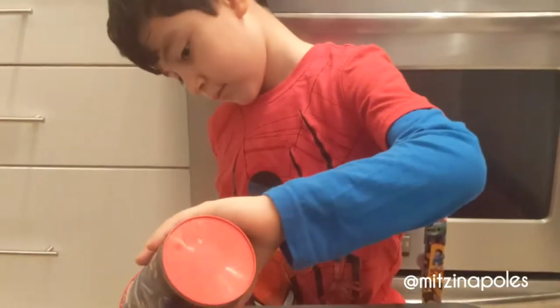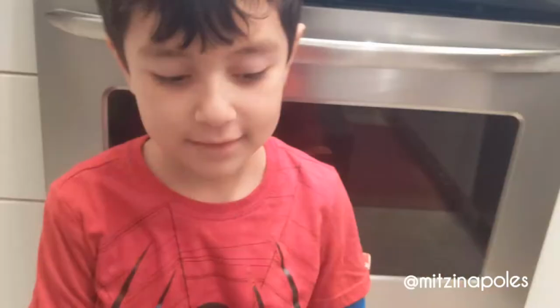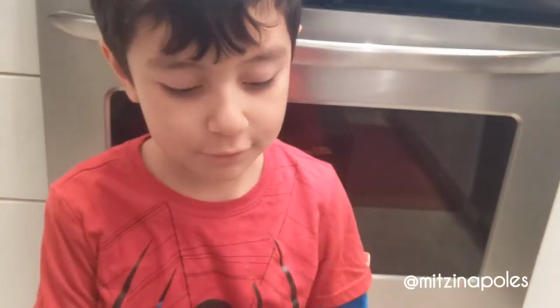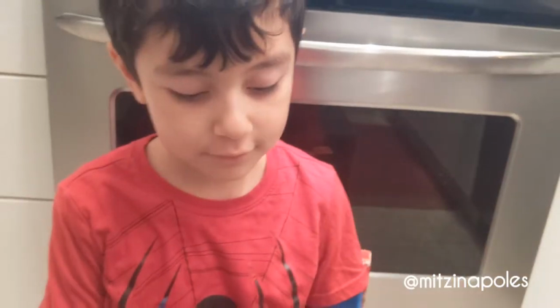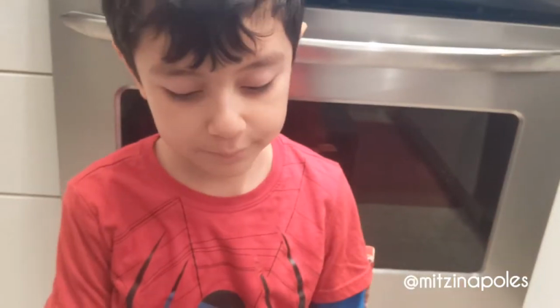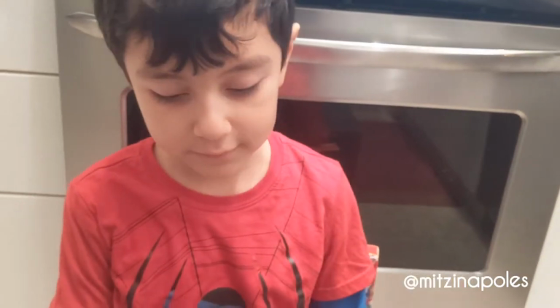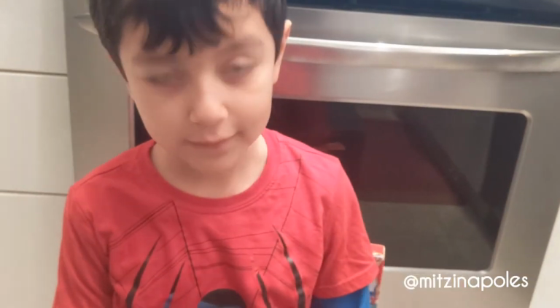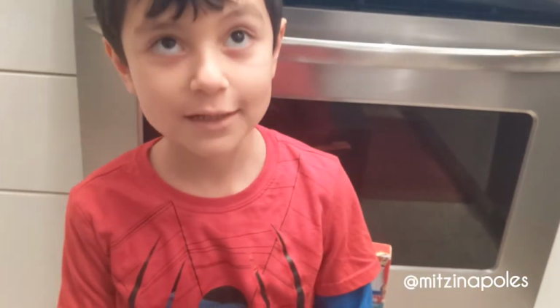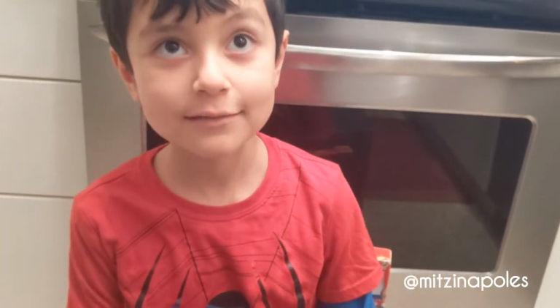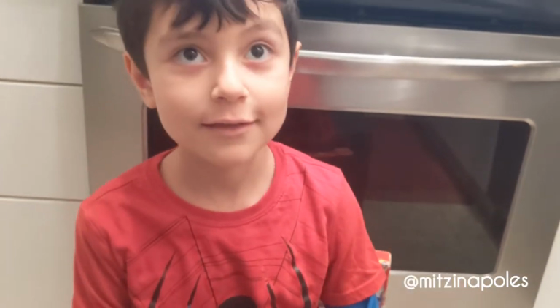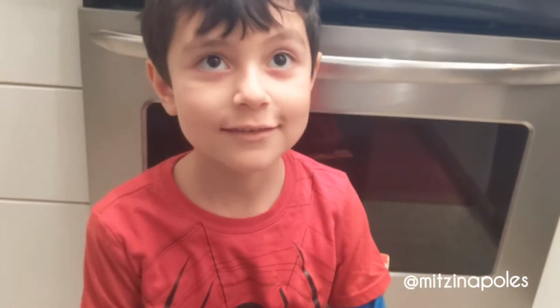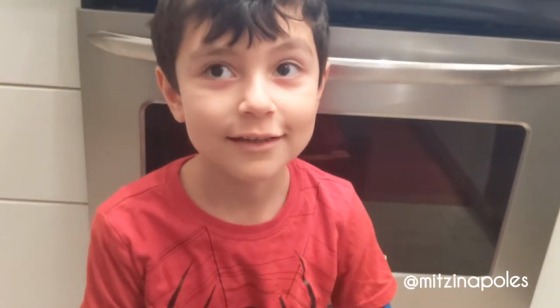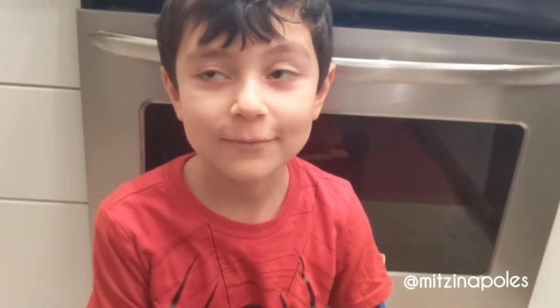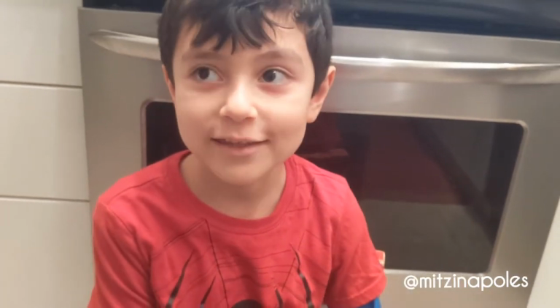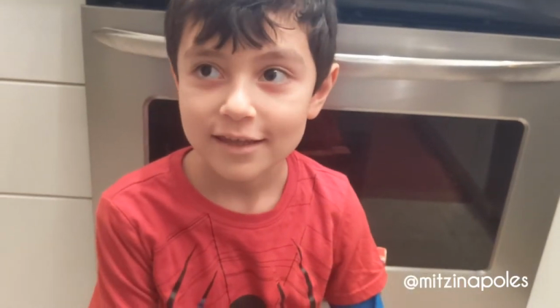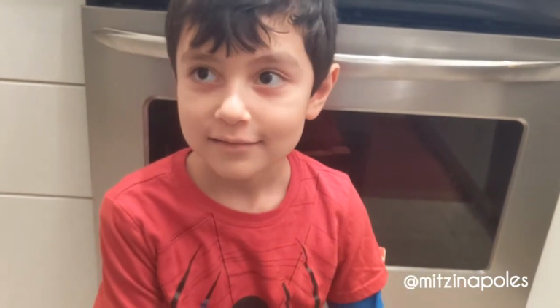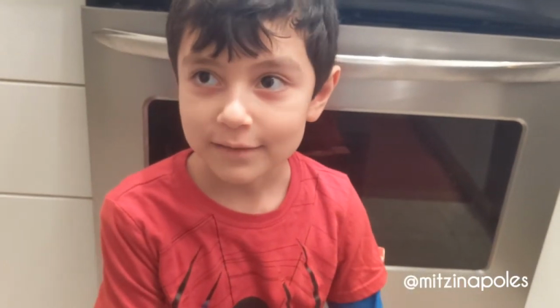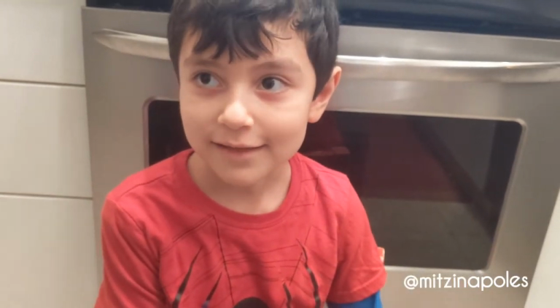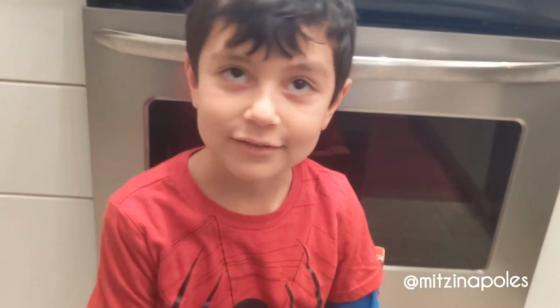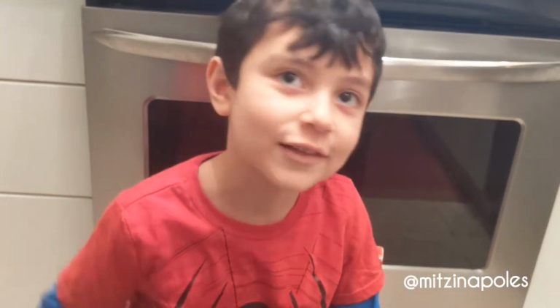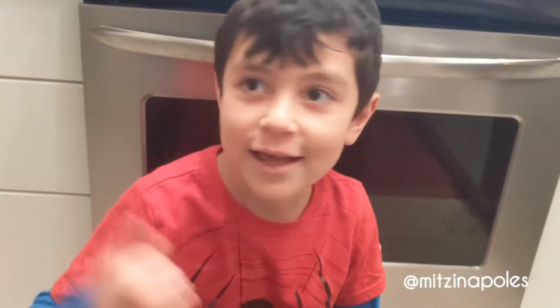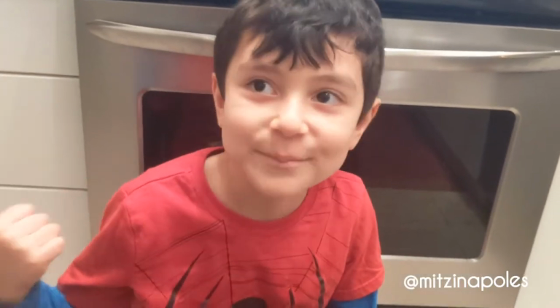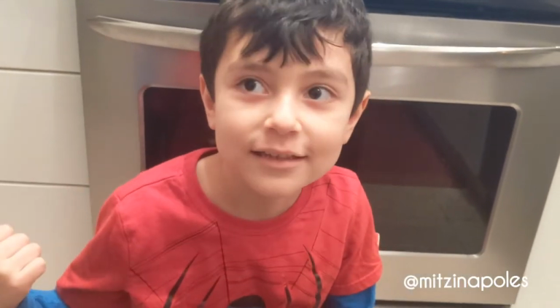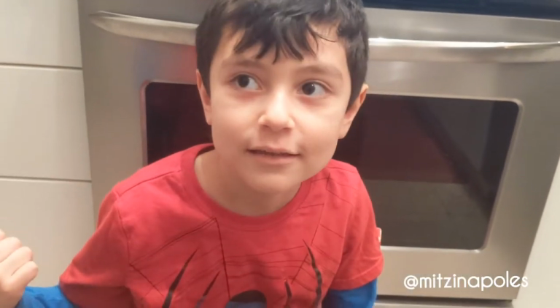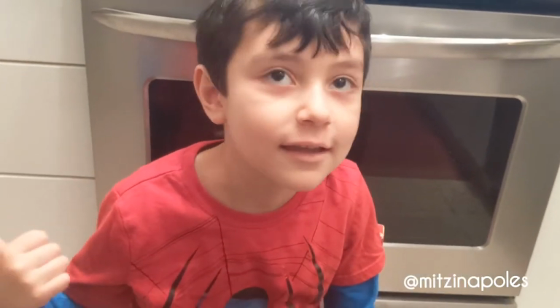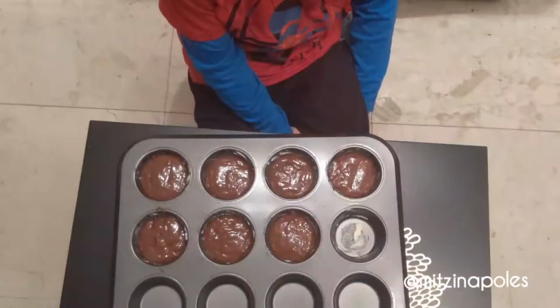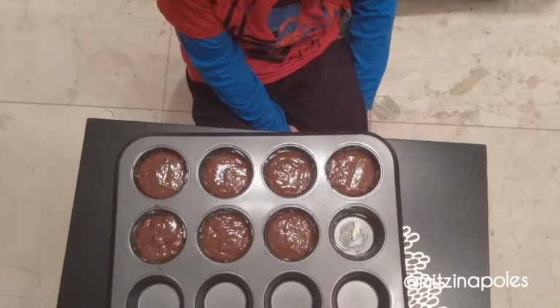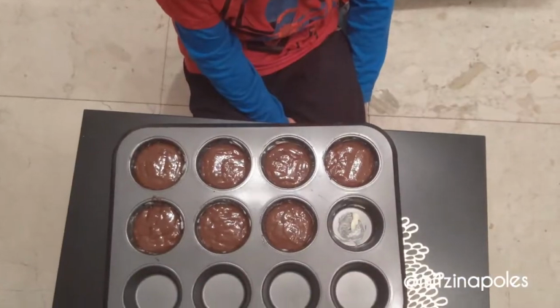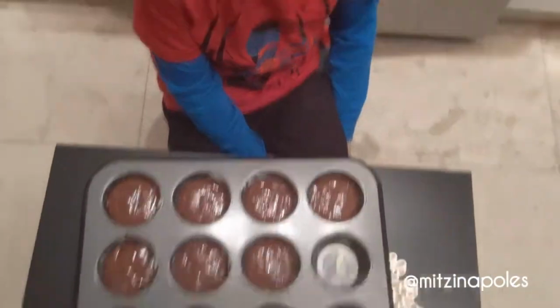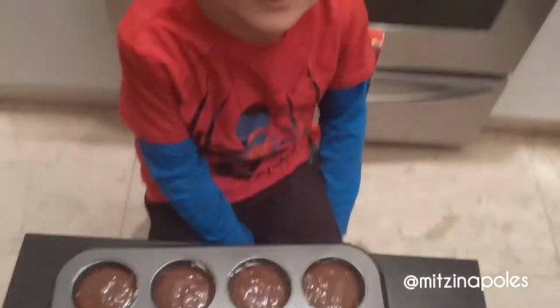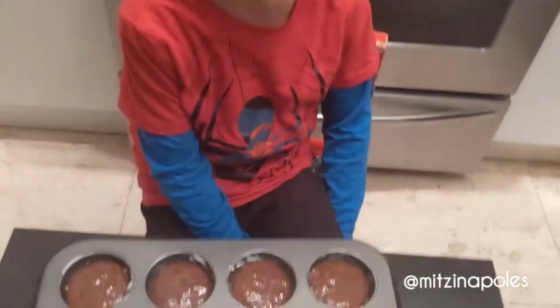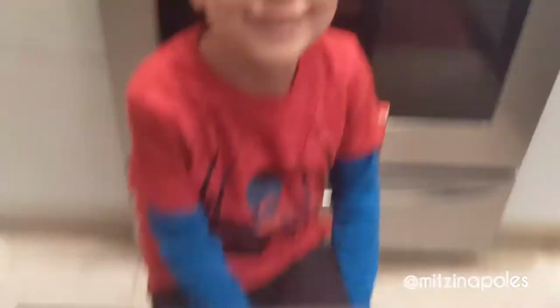Now we're going to put the cupcakes in the oven. My daddy is going to help me. Three minutes — you have to bake it.